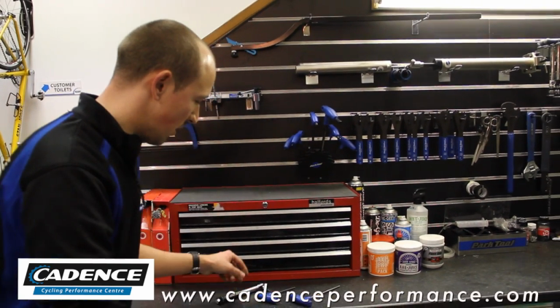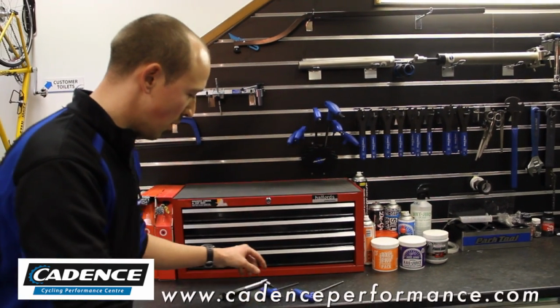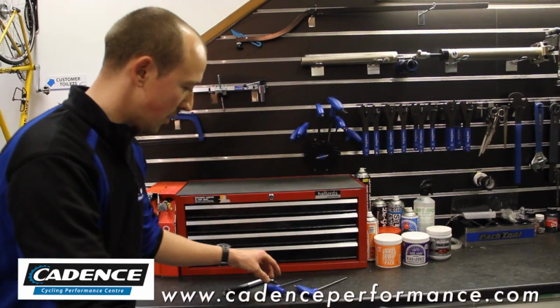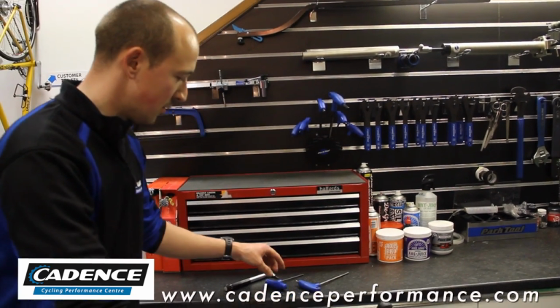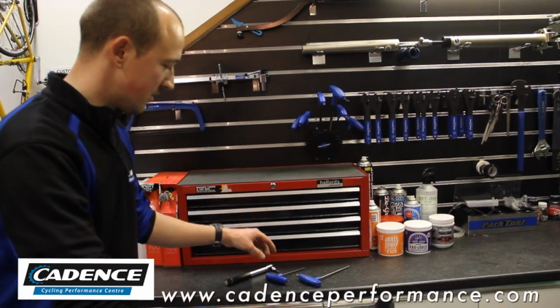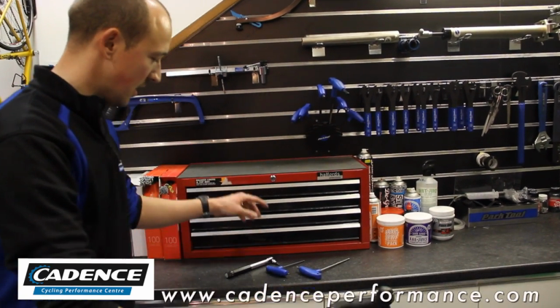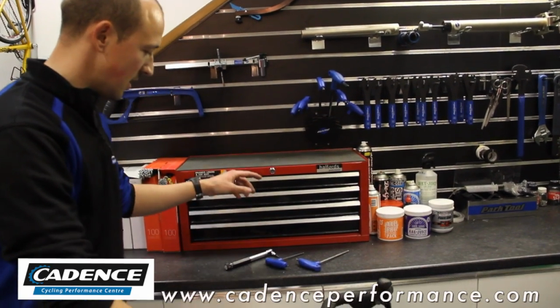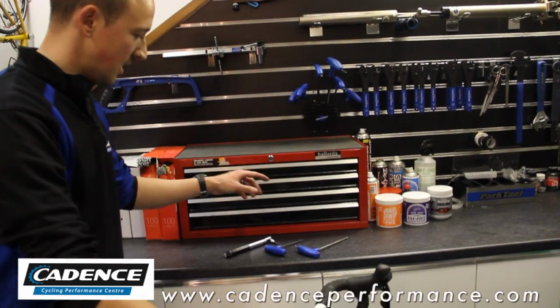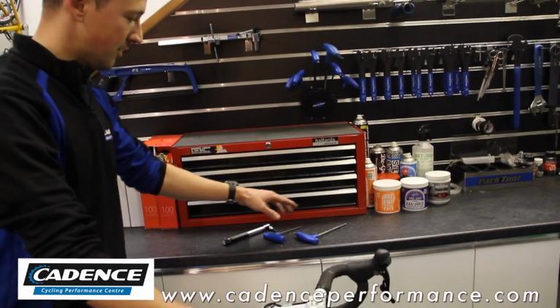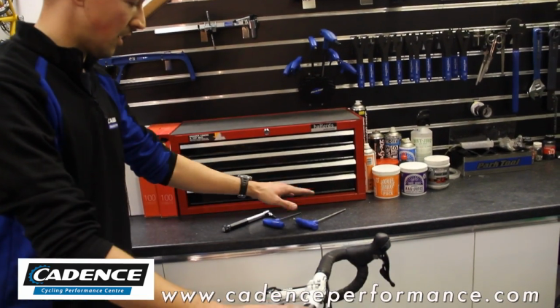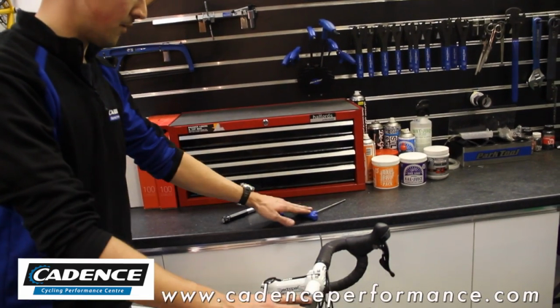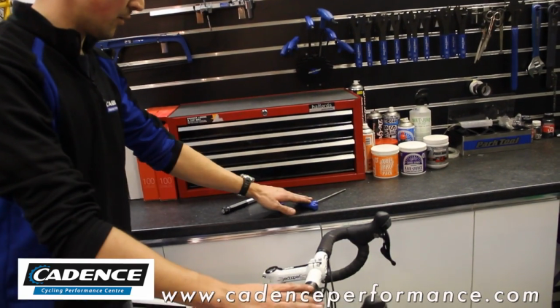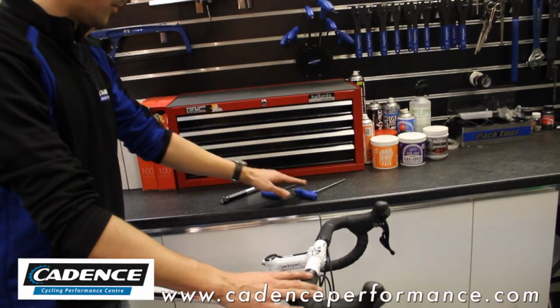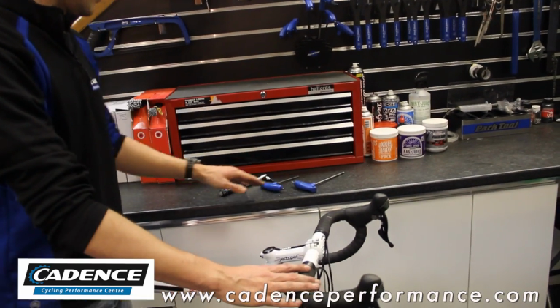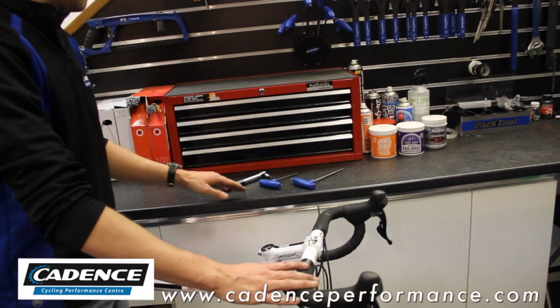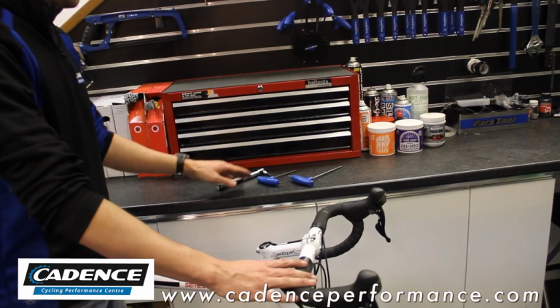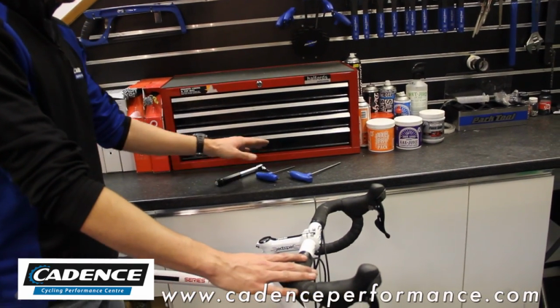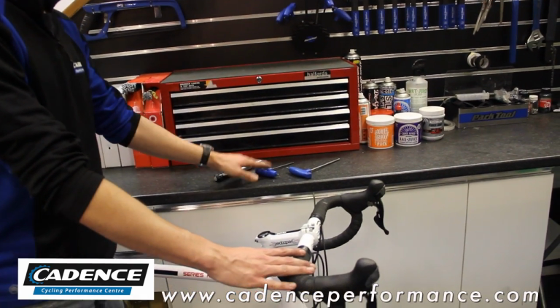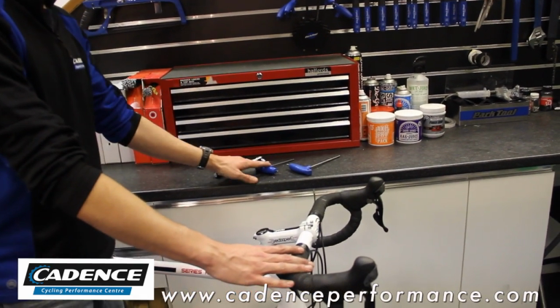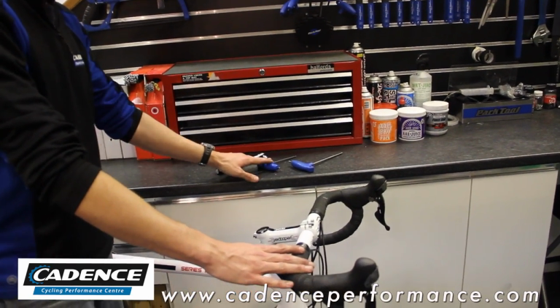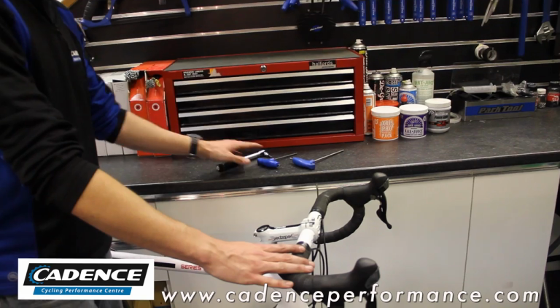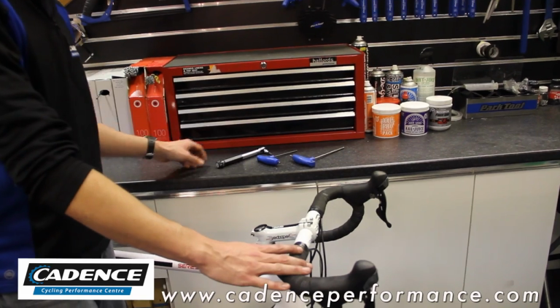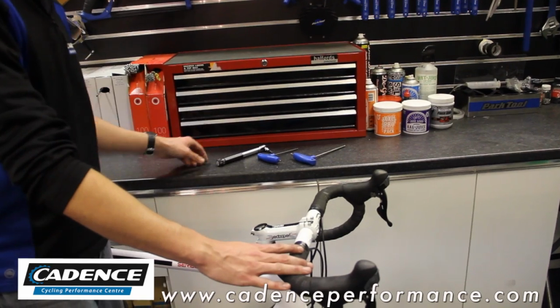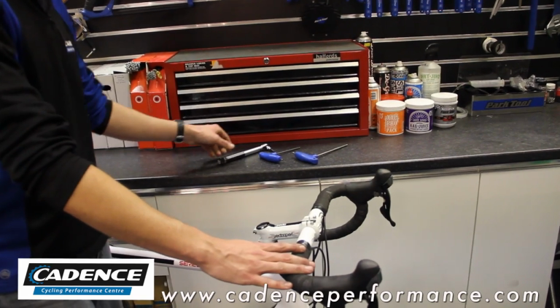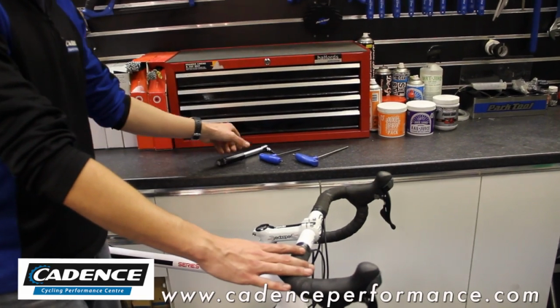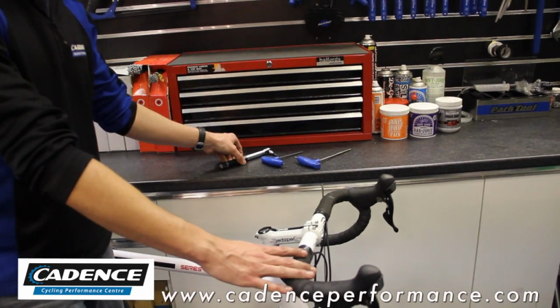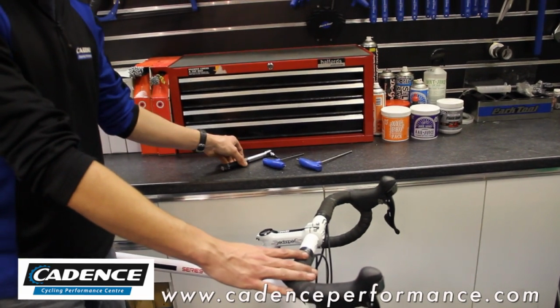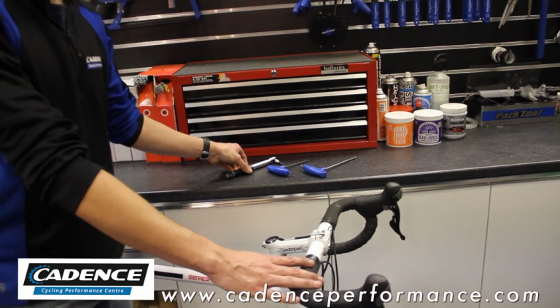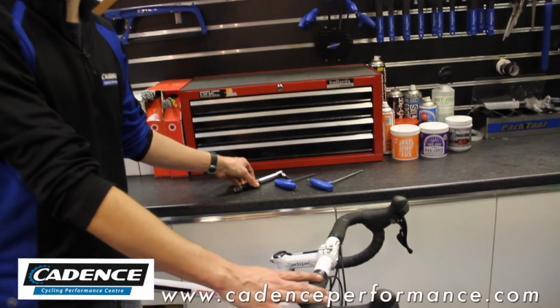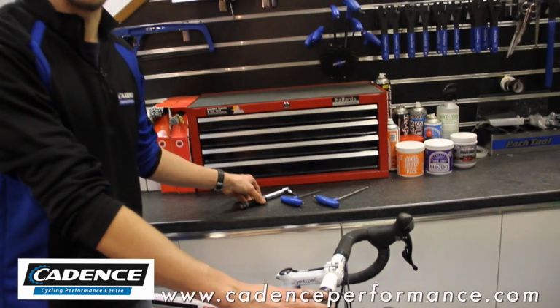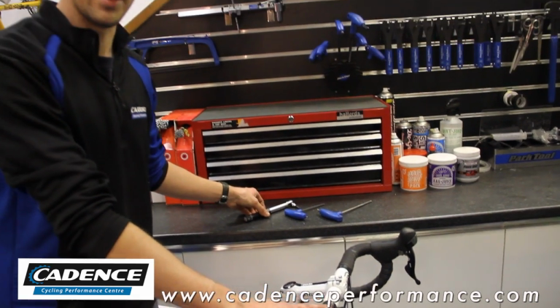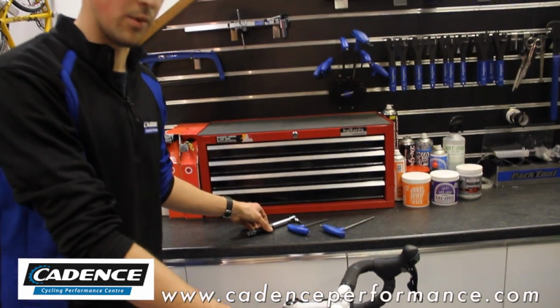What we will need today is a 5mm Allen key, a 4mm Allen key, and preferably a torque wrench if you have one.